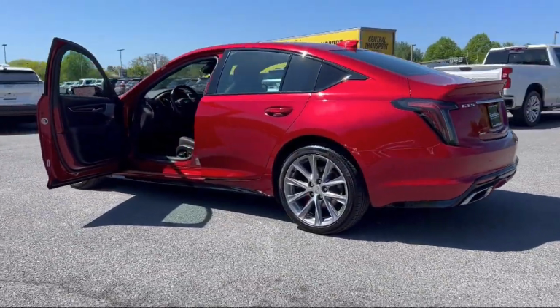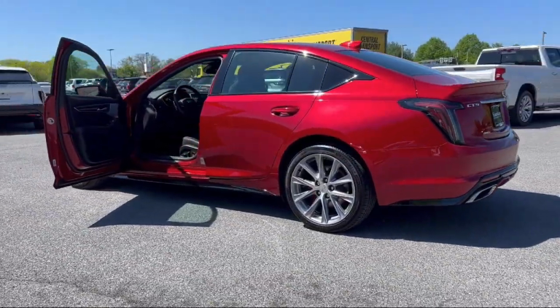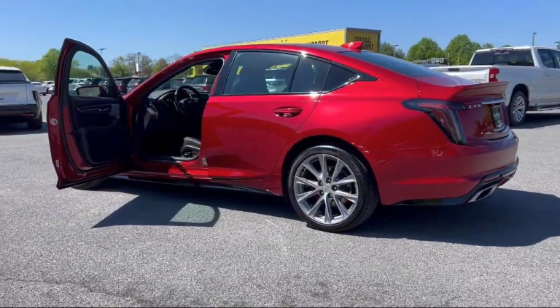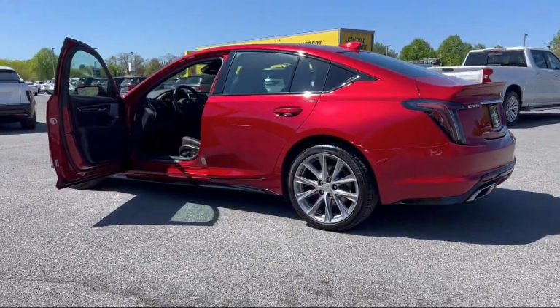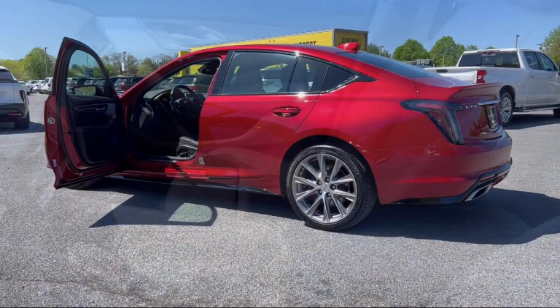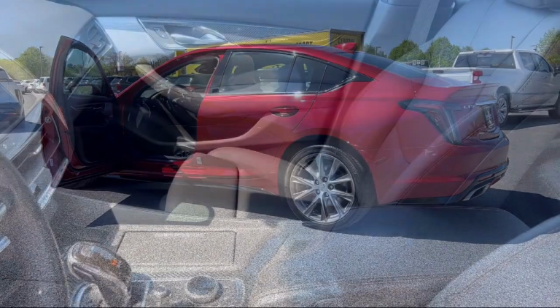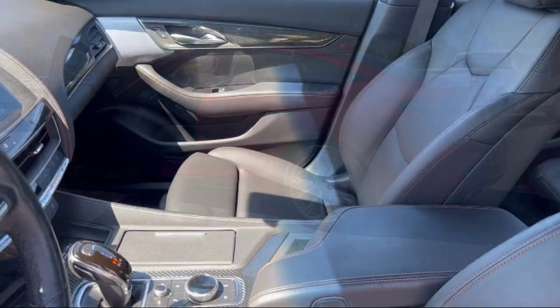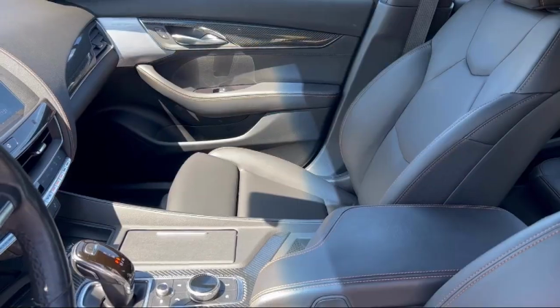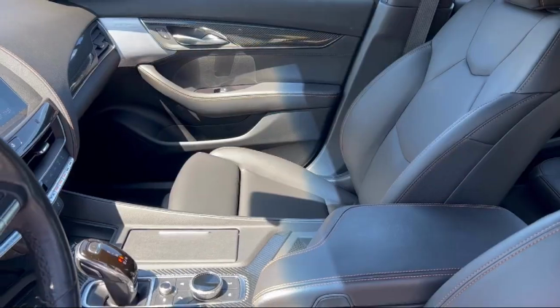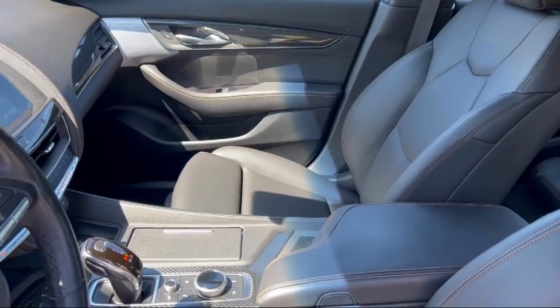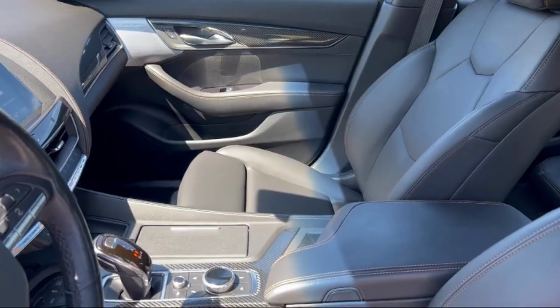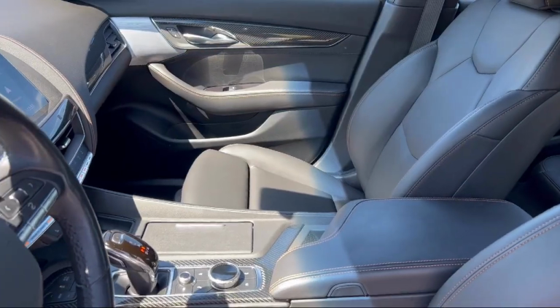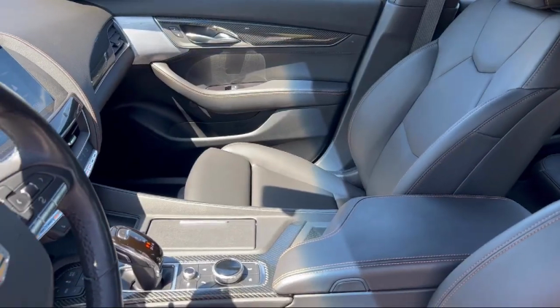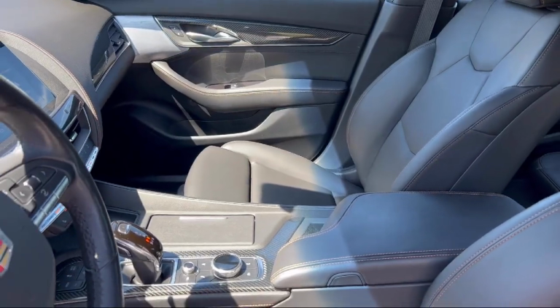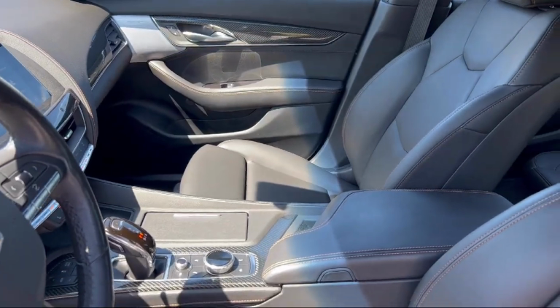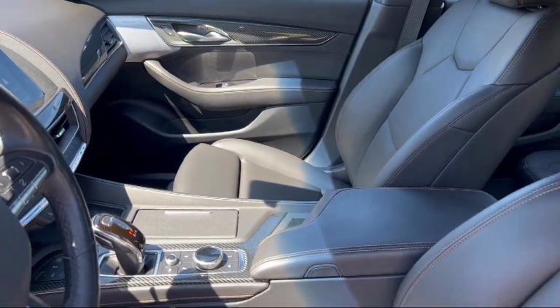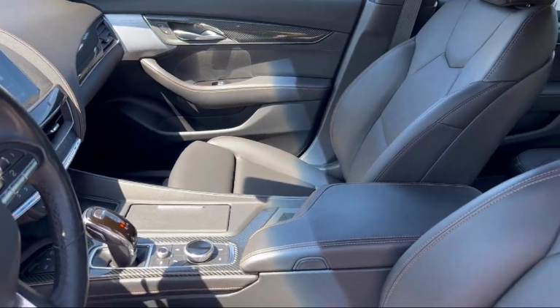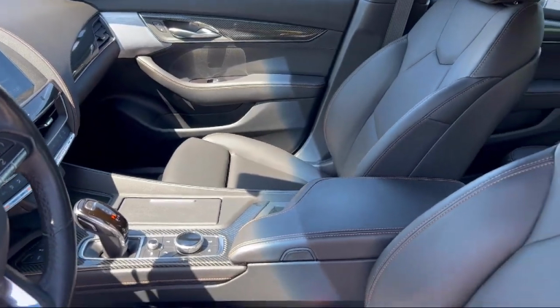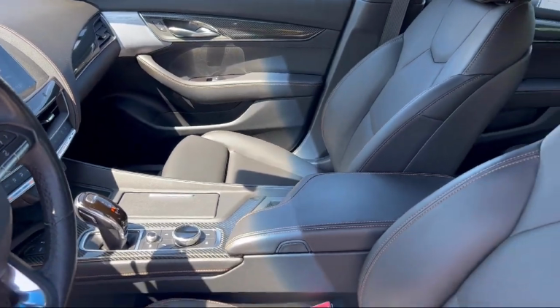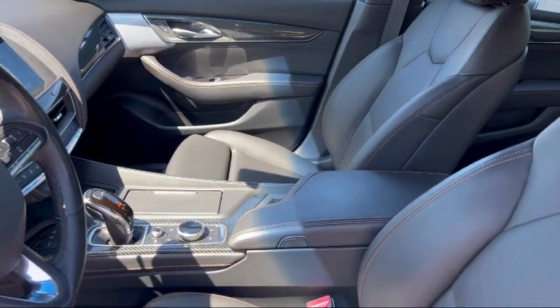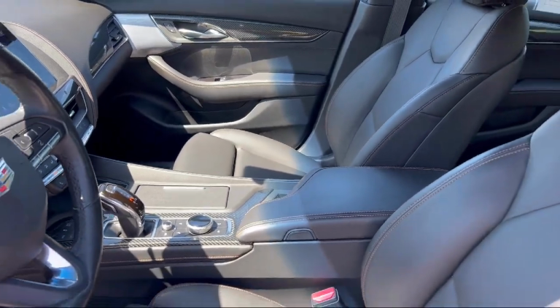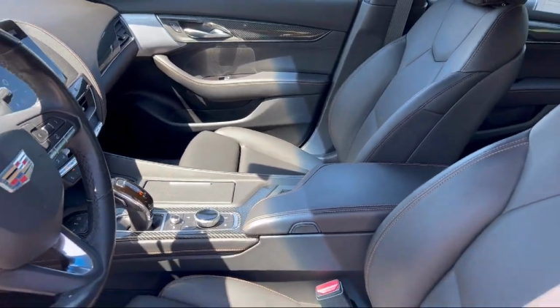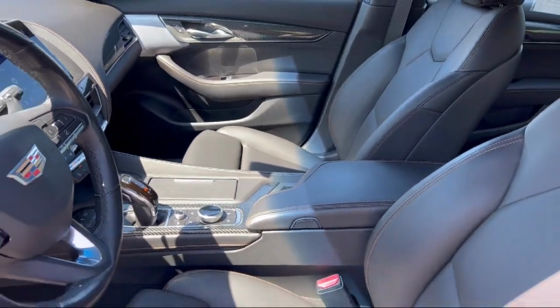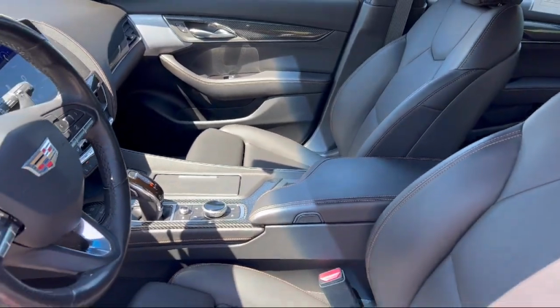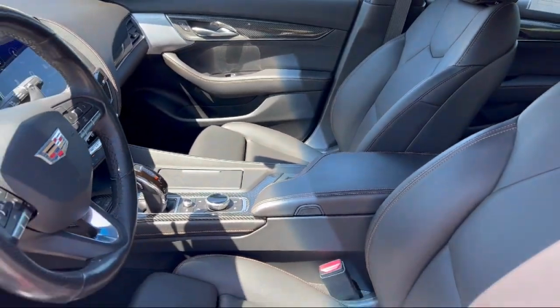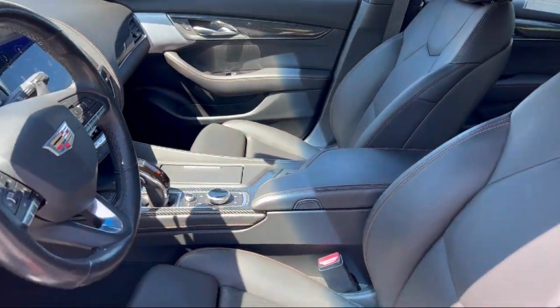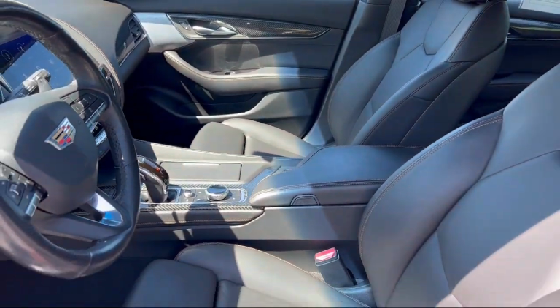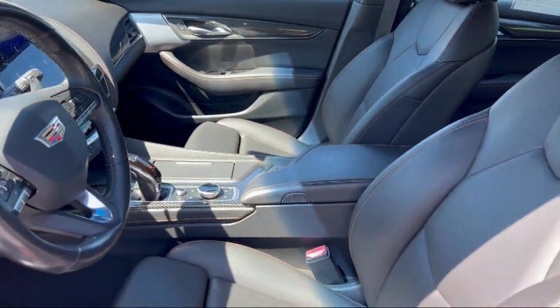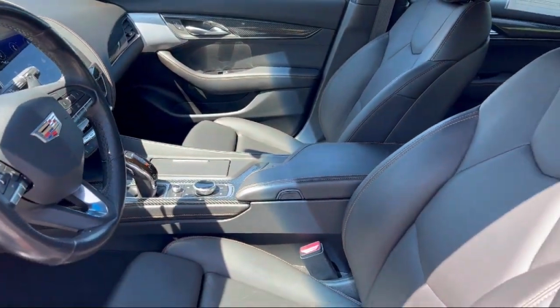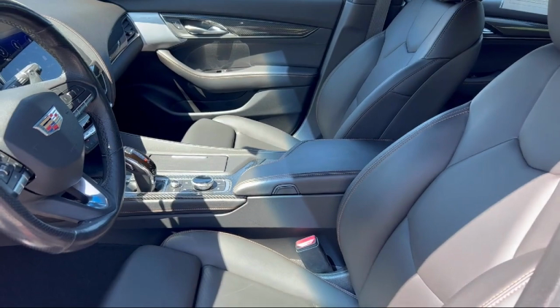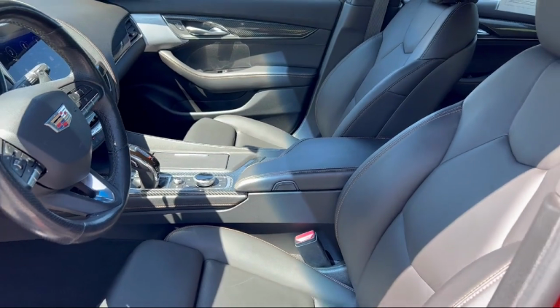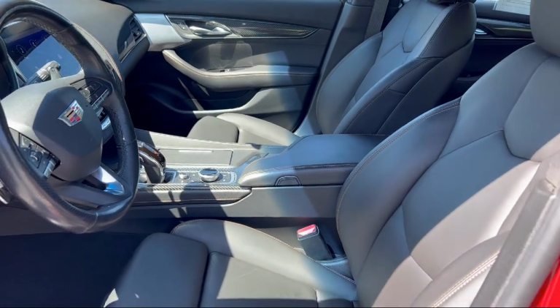Steering Wheel Mounted Paddle Shifter, Braking Assist, and has less than 40,000 miles on the odometer.